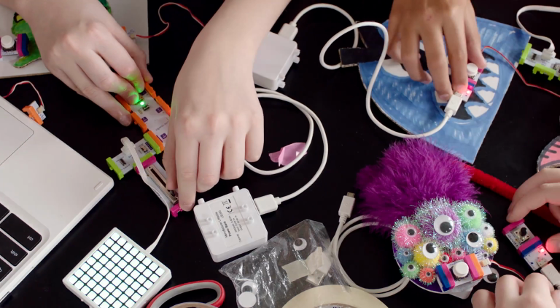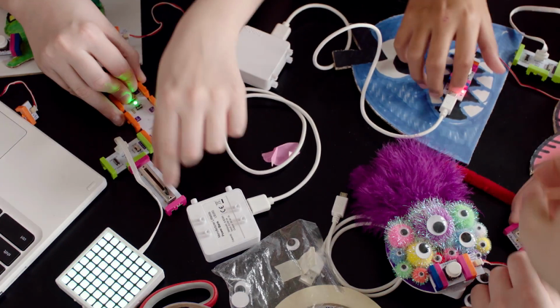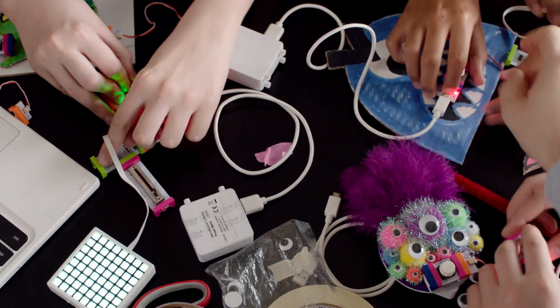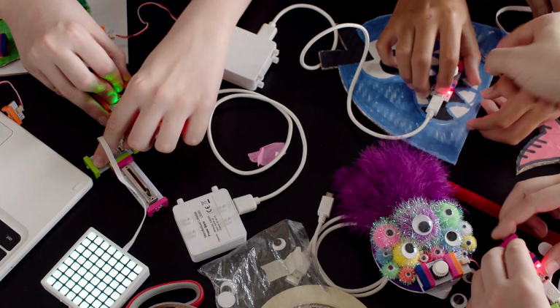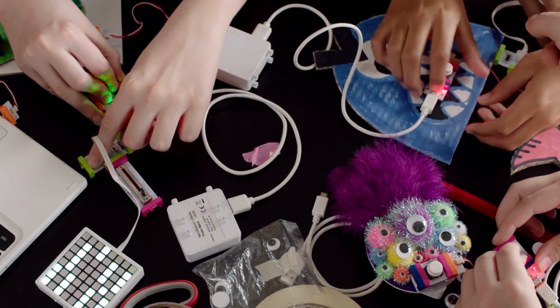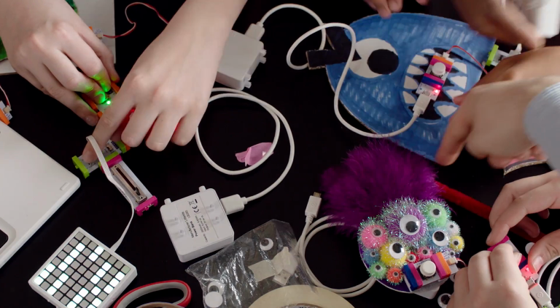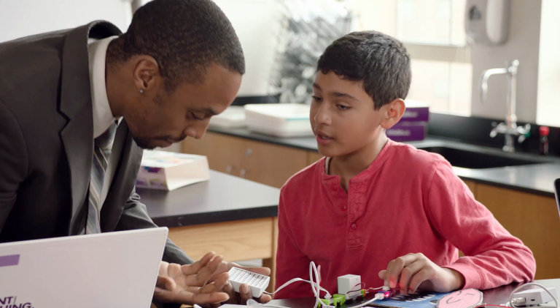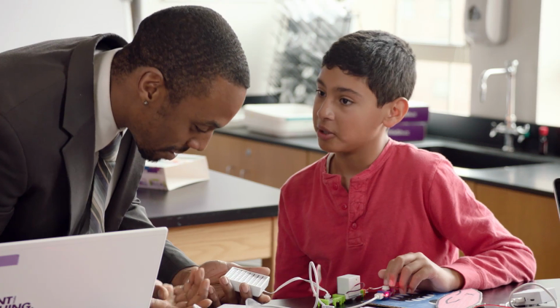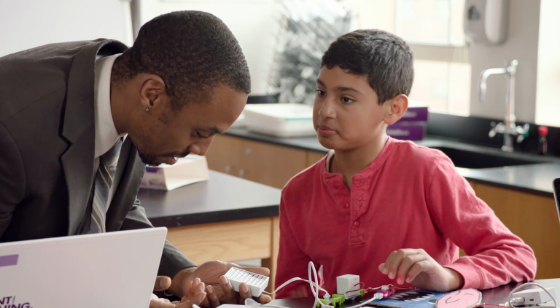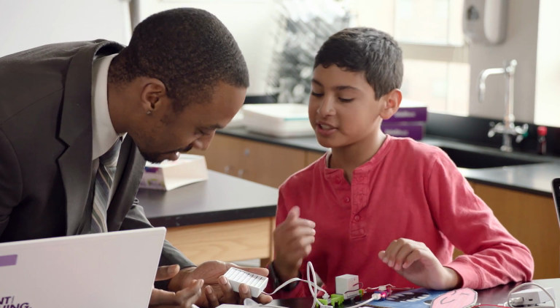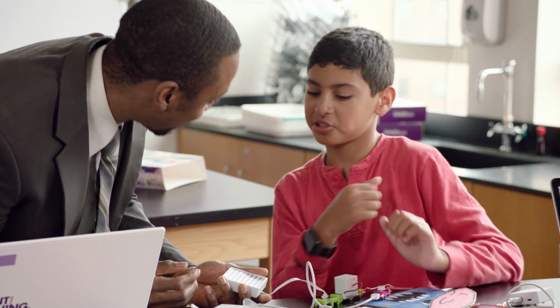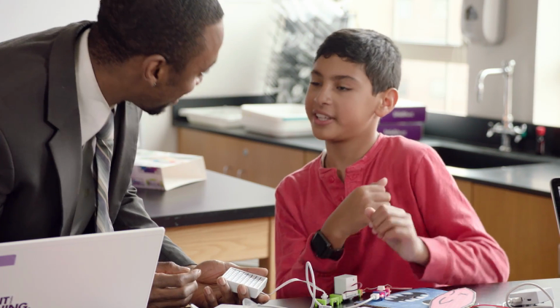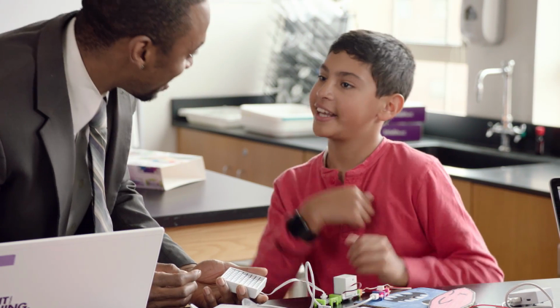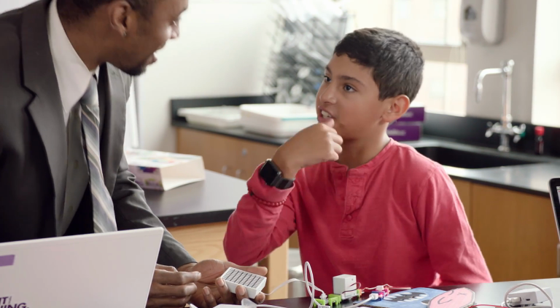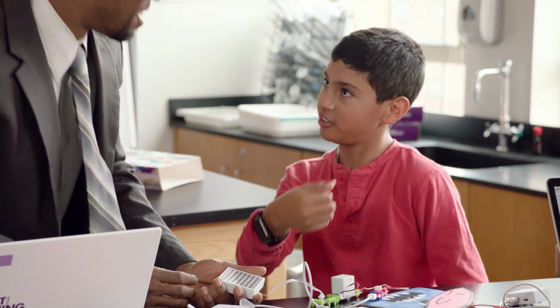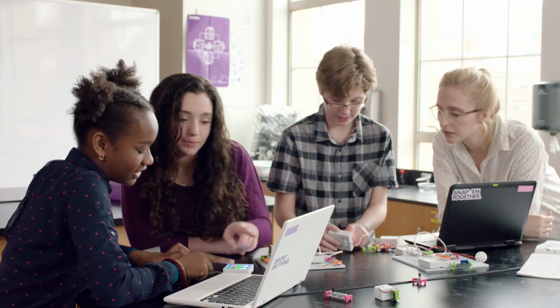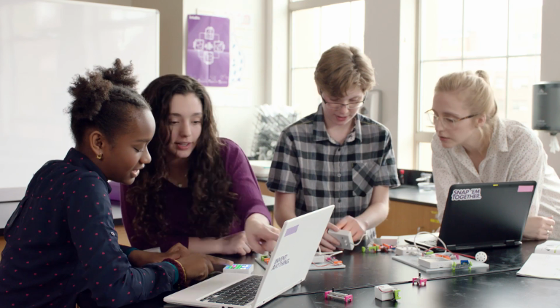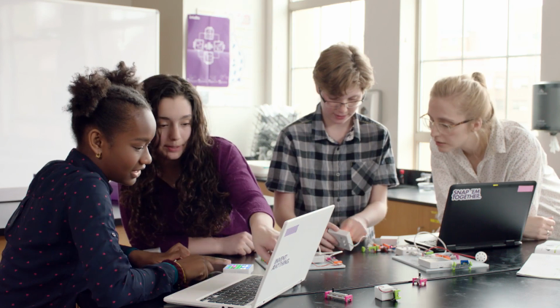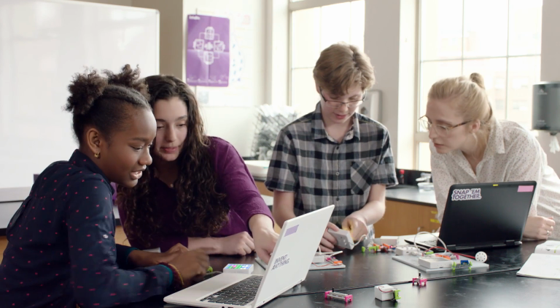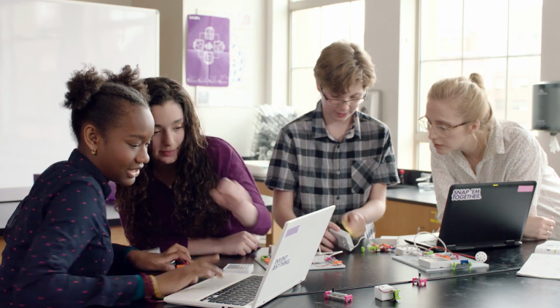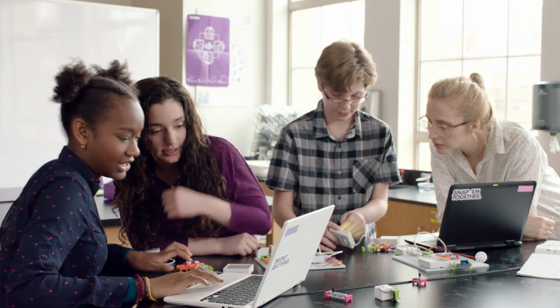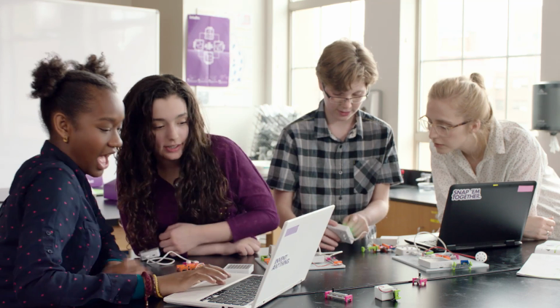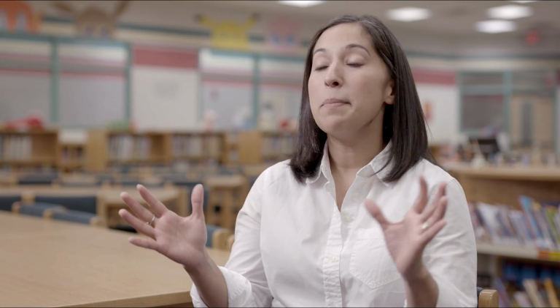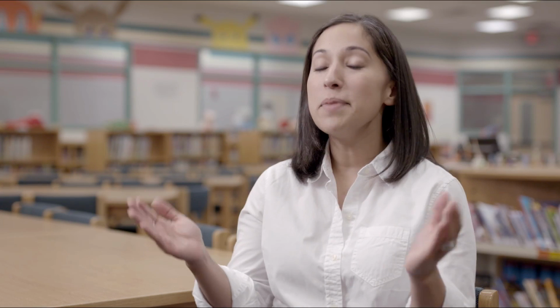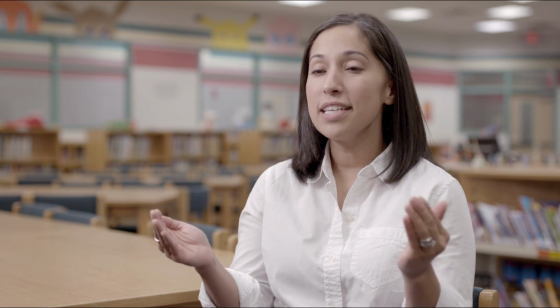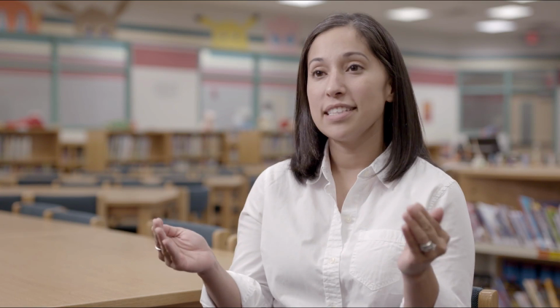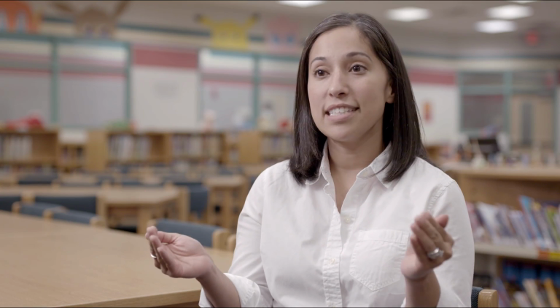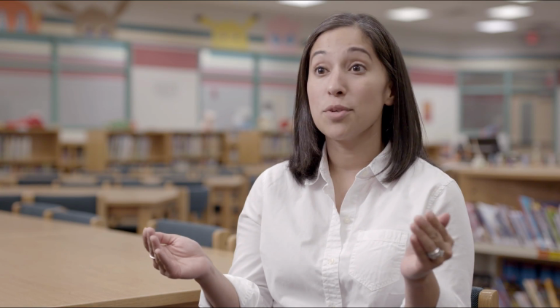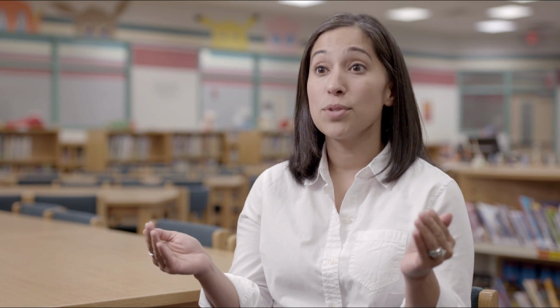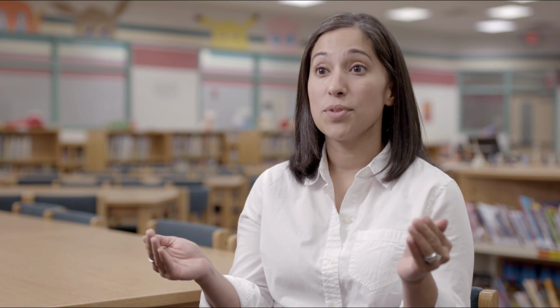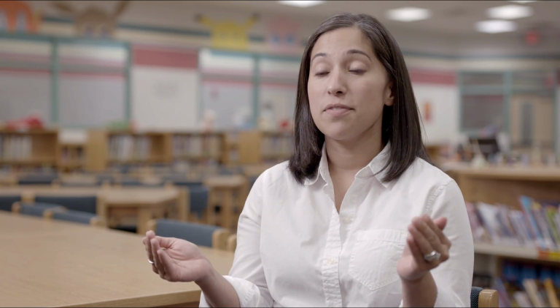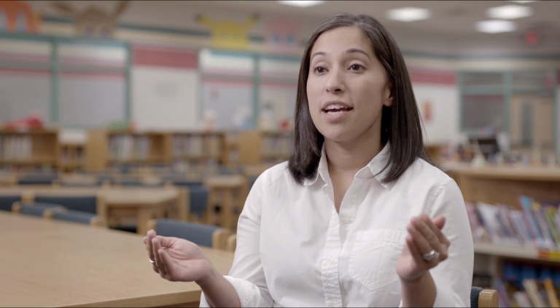Students can create something, have a final product, code it, and then immediately see the results of that.